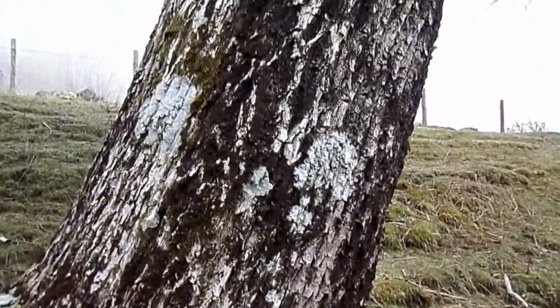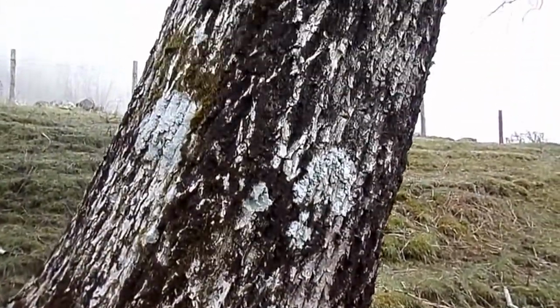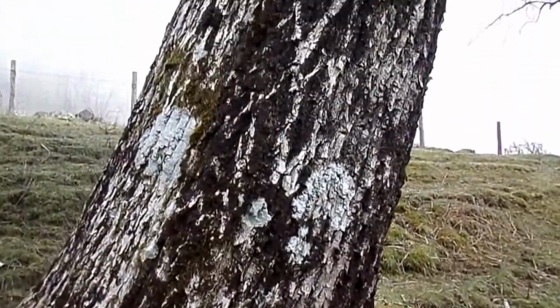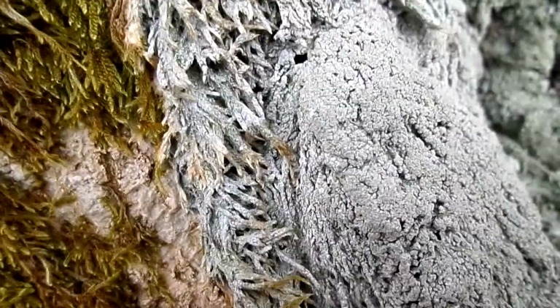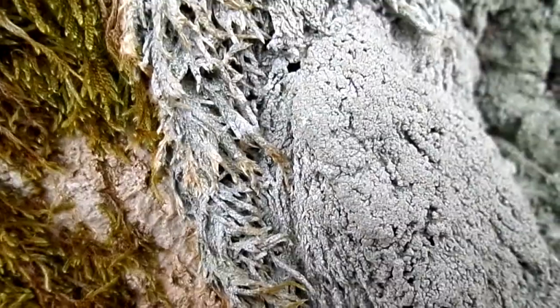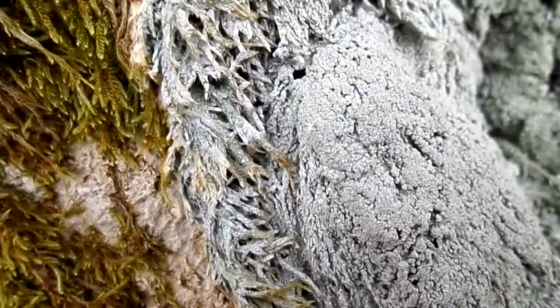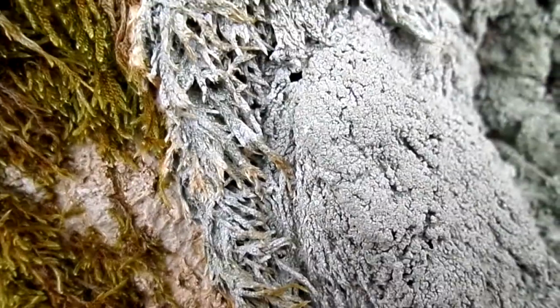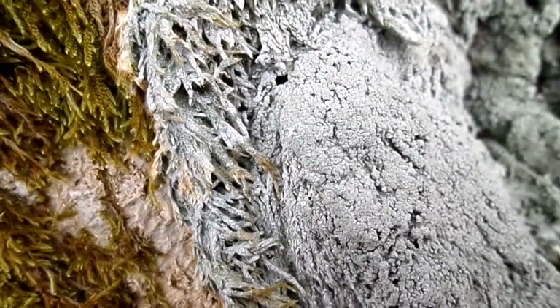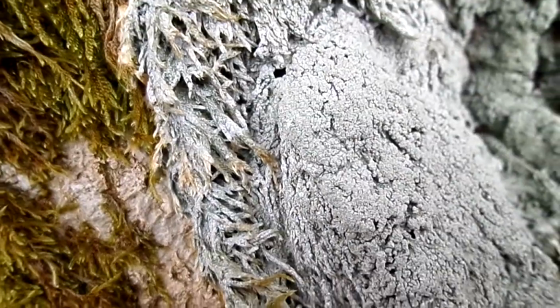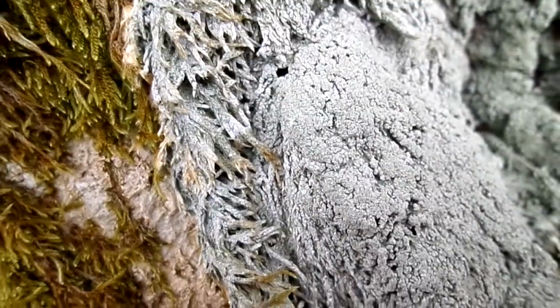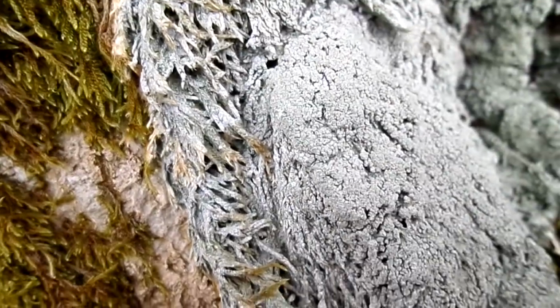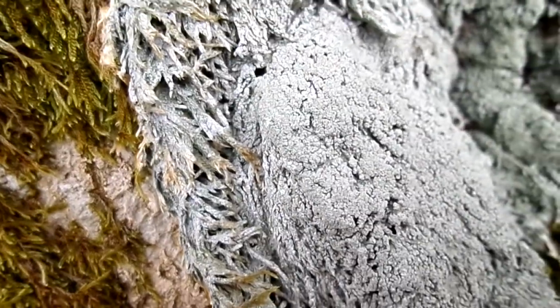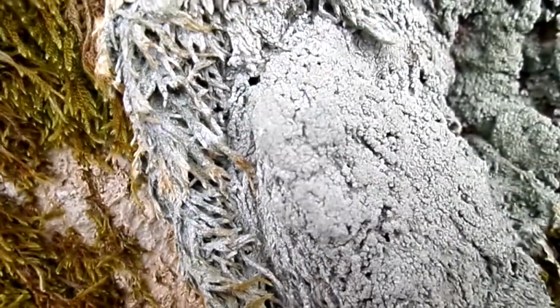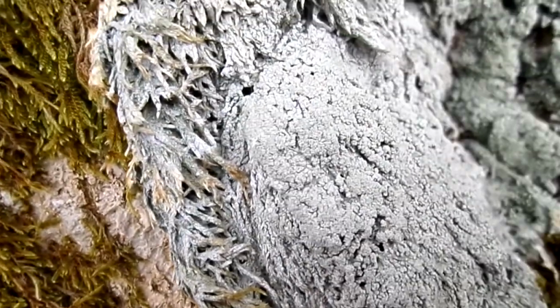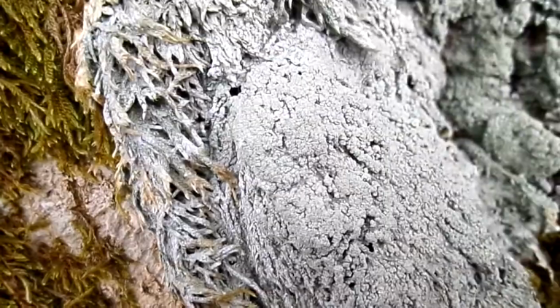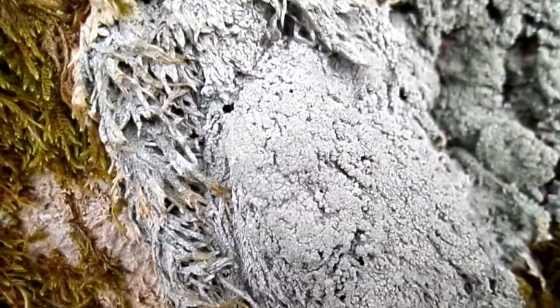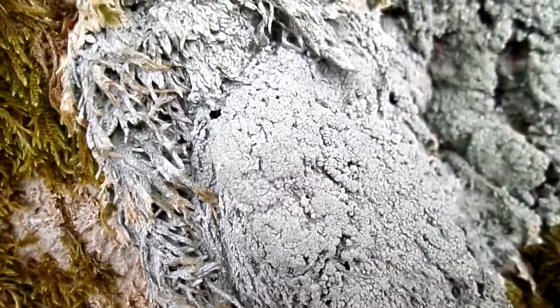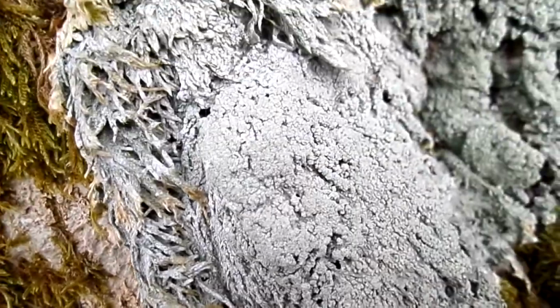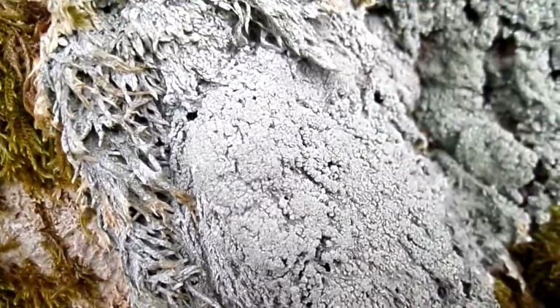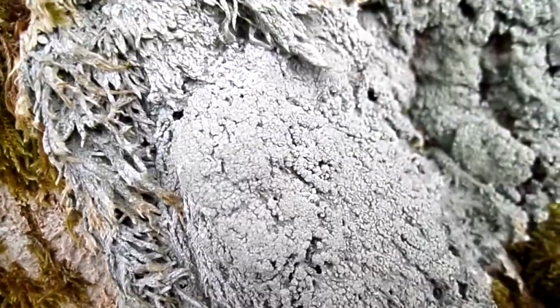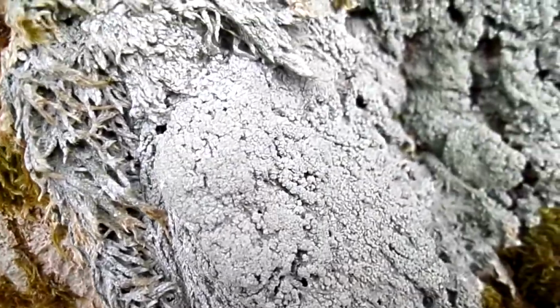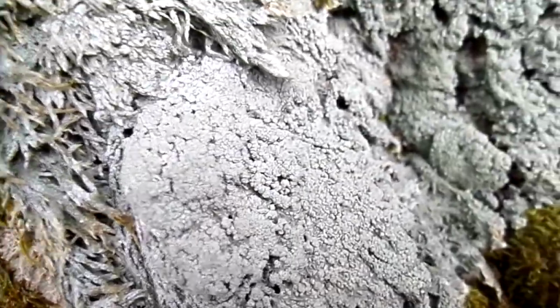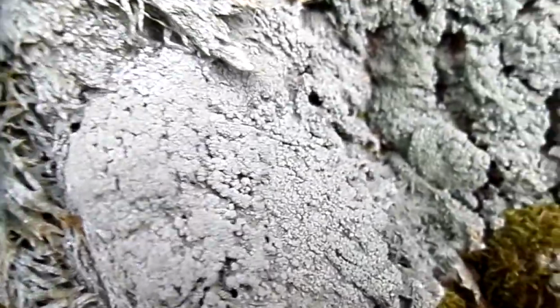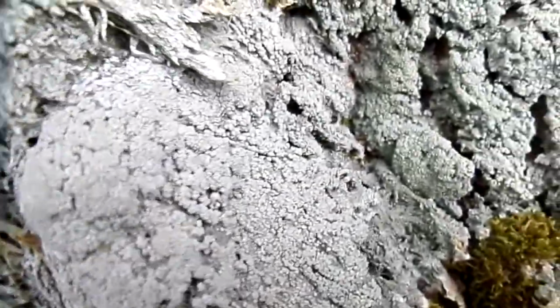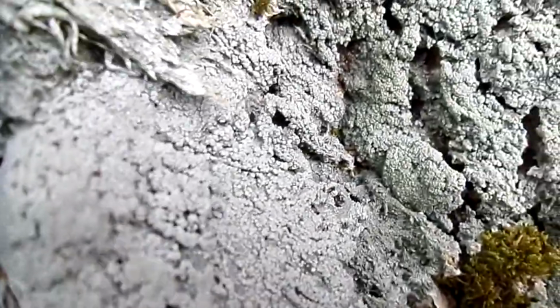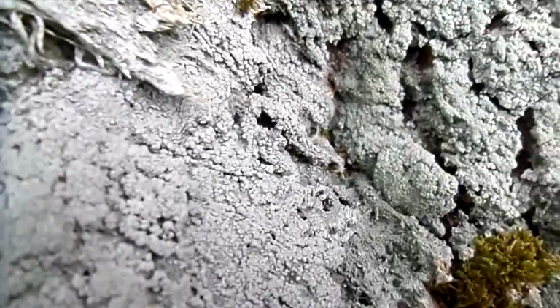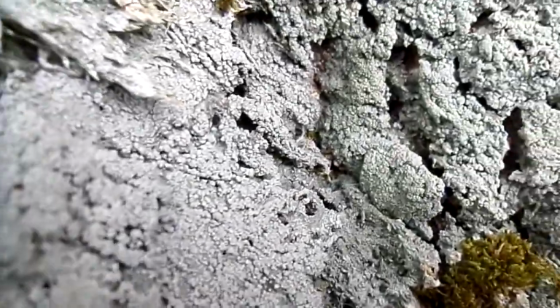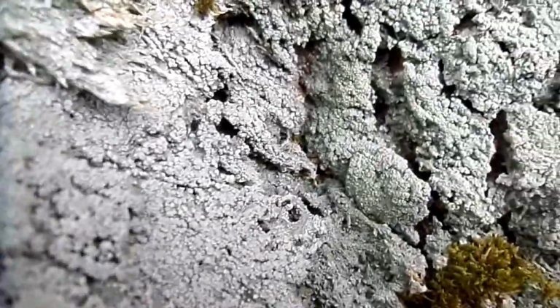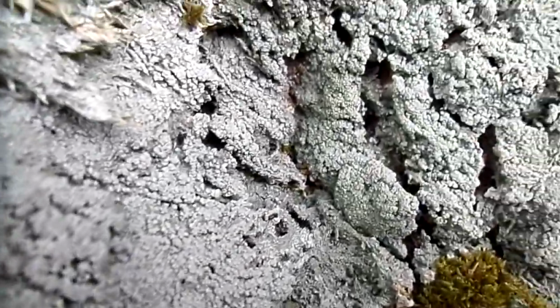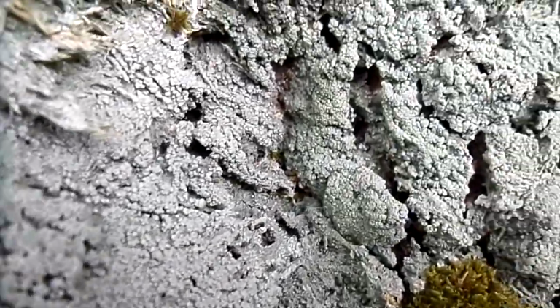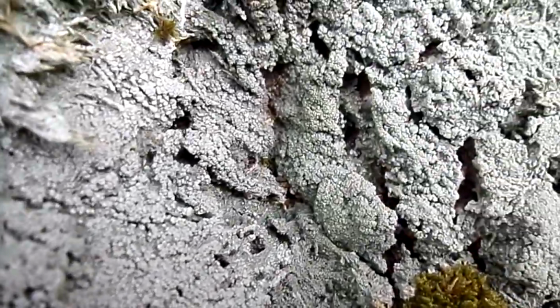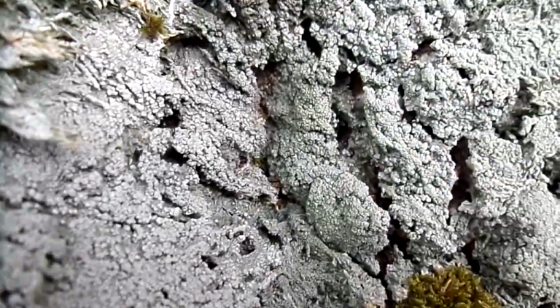This granular material here are the reproductive structures of the lichen.